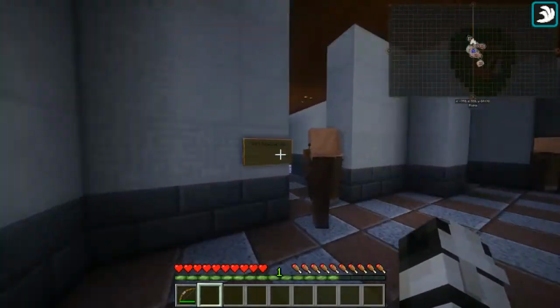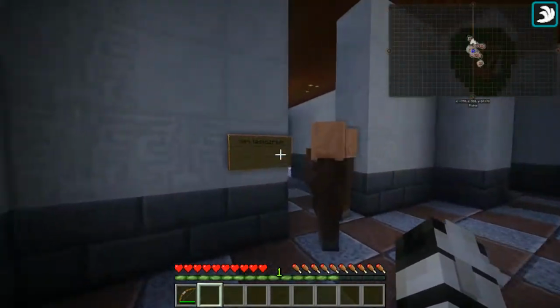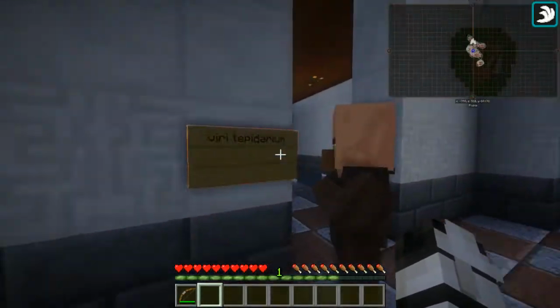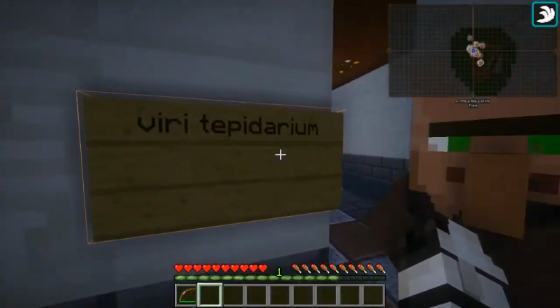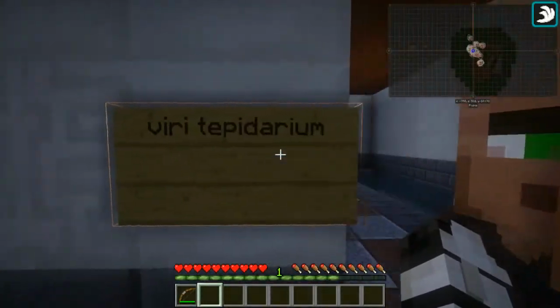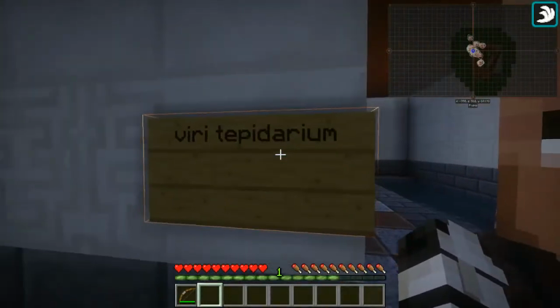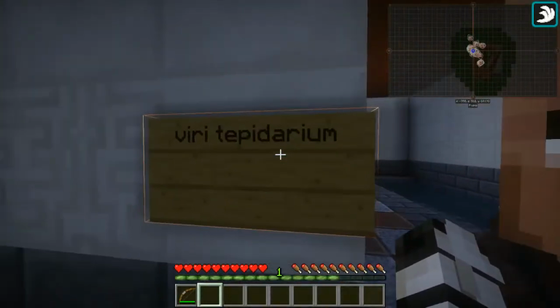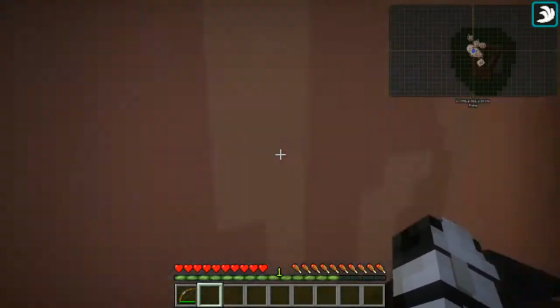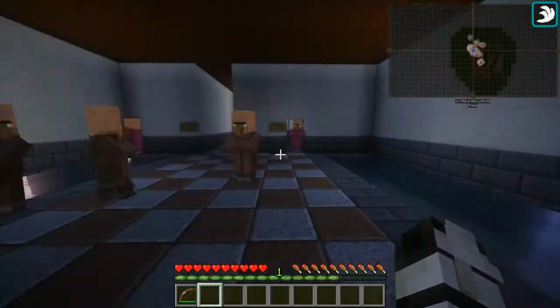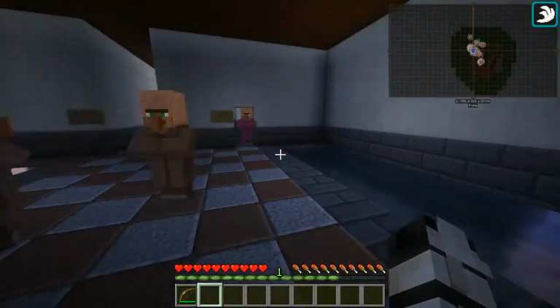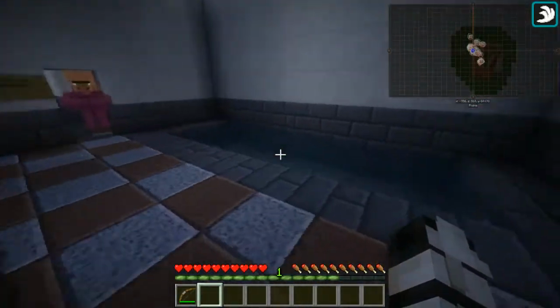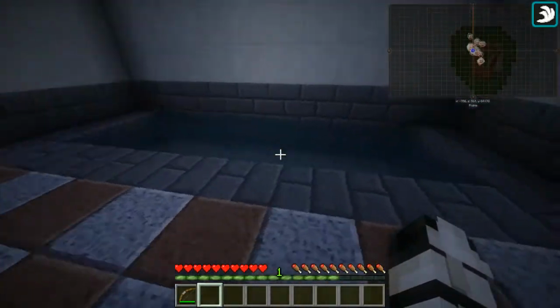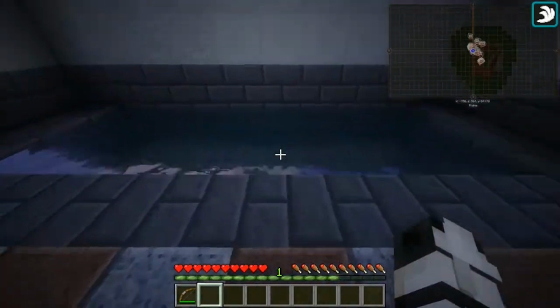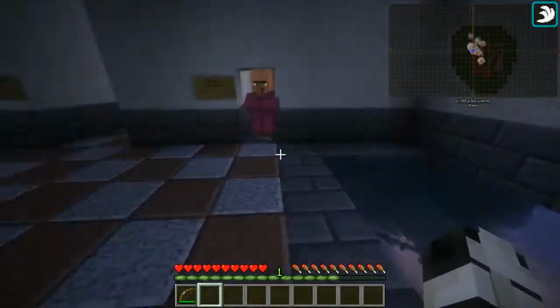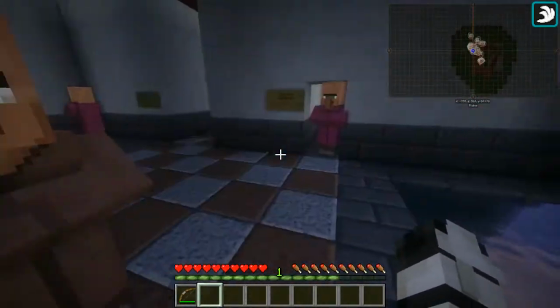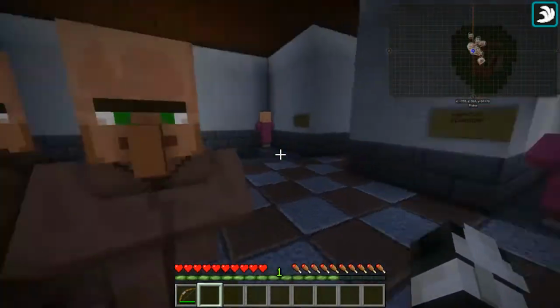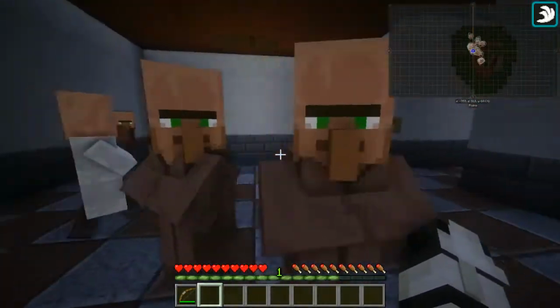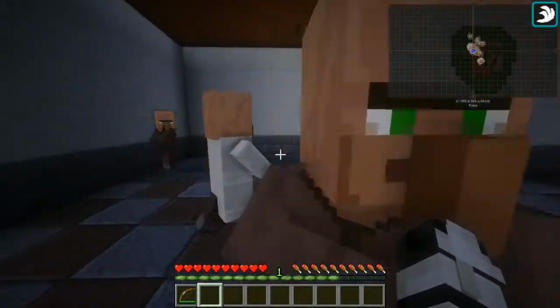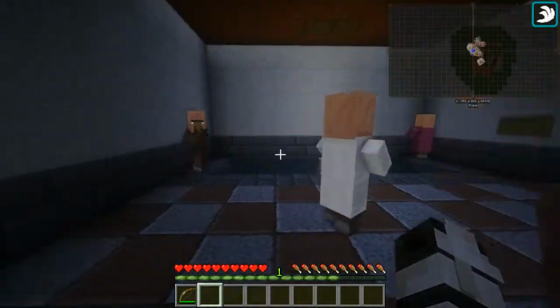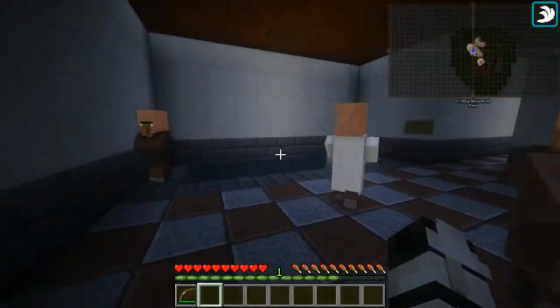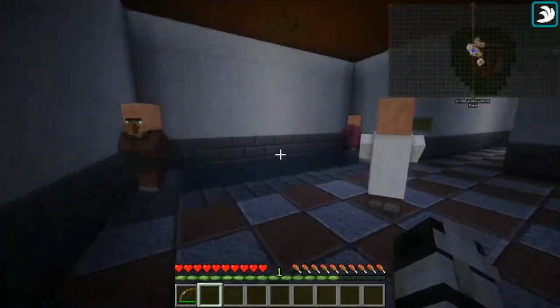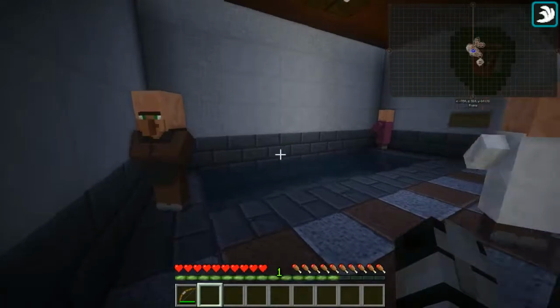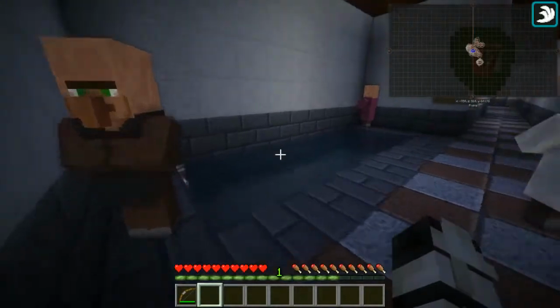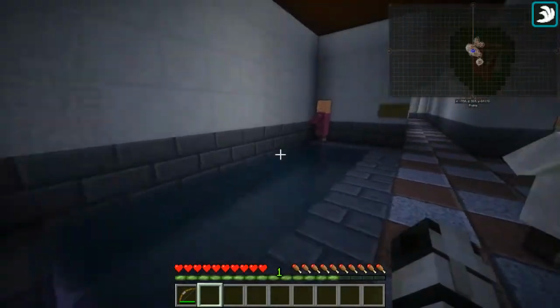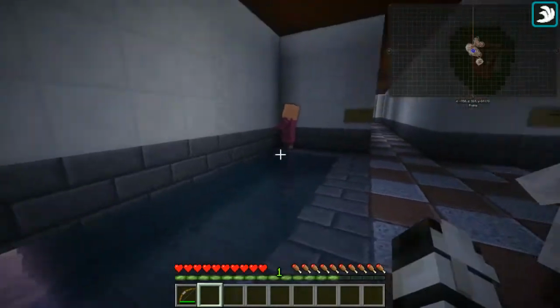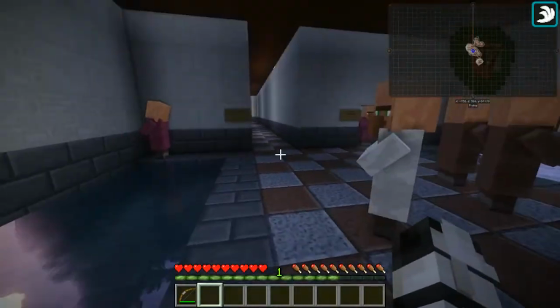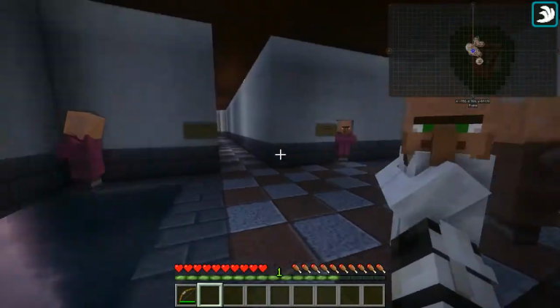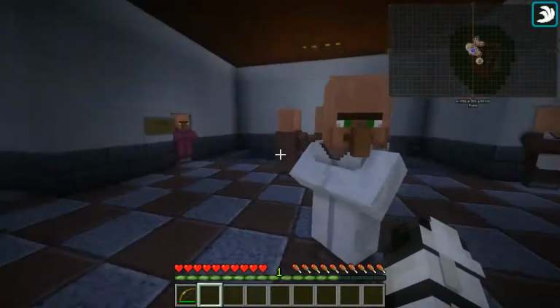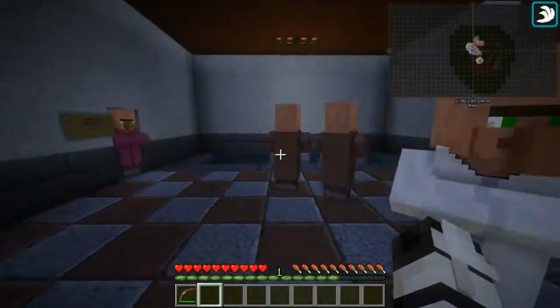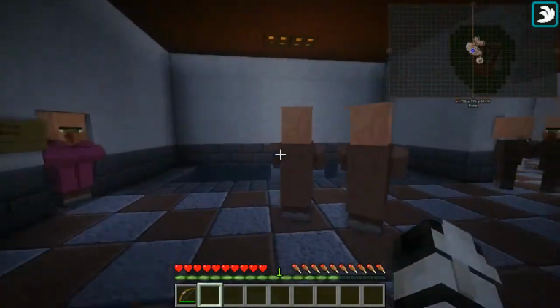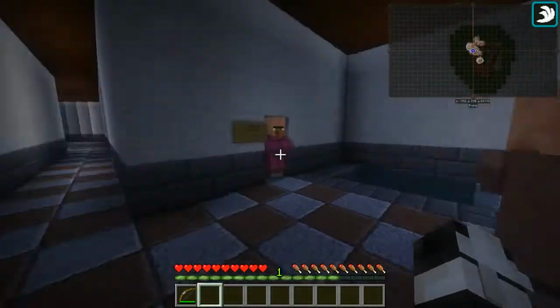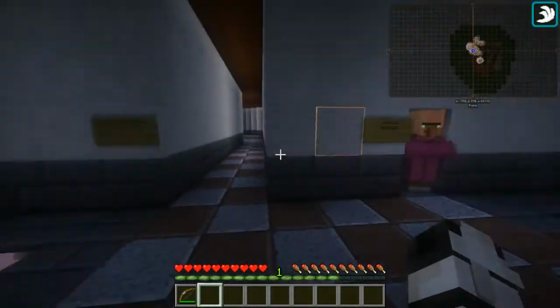Next, the tepidarium, or warm room — it's pretty popular because it's not too hot and not too cold.